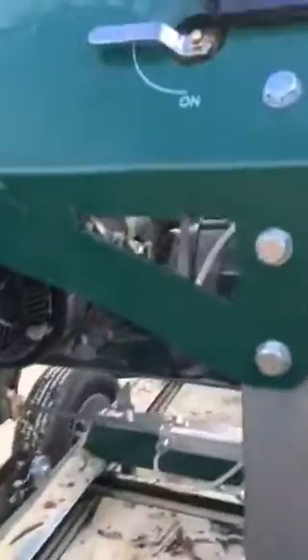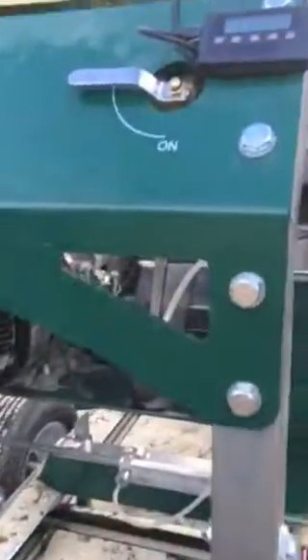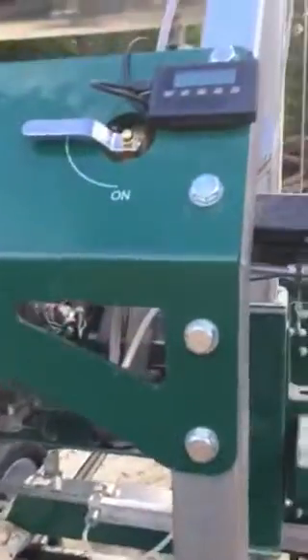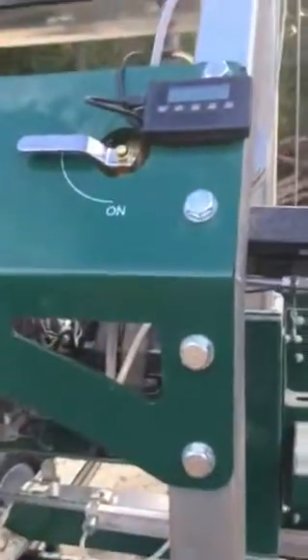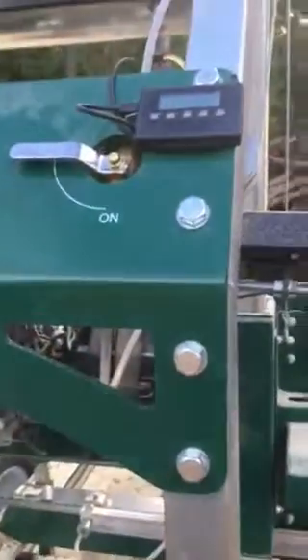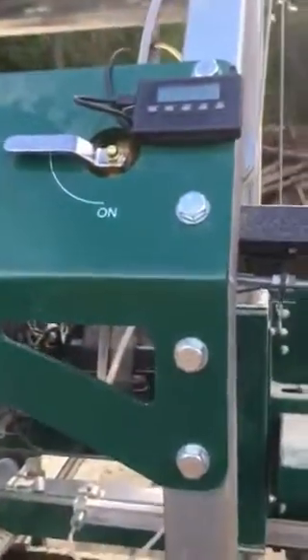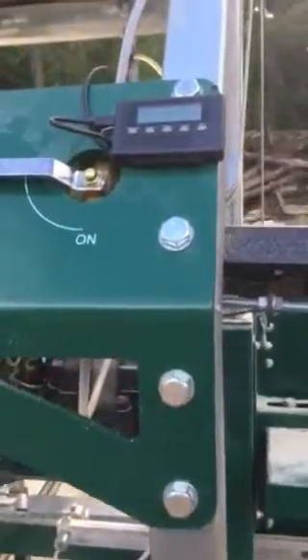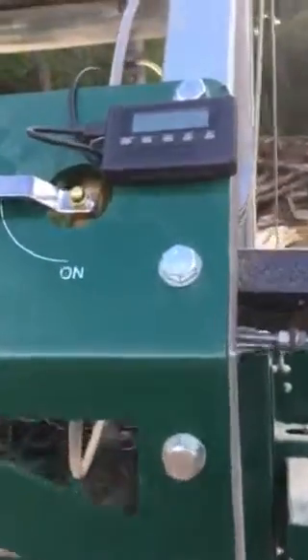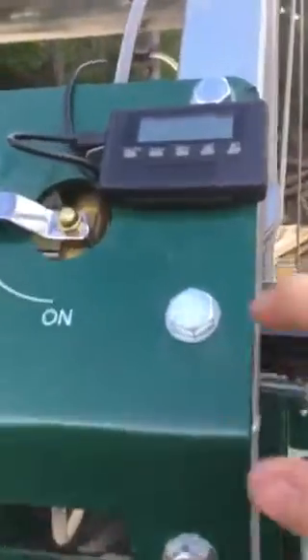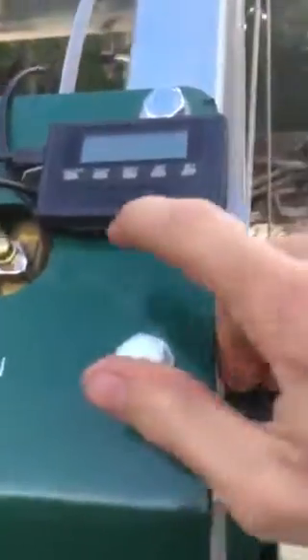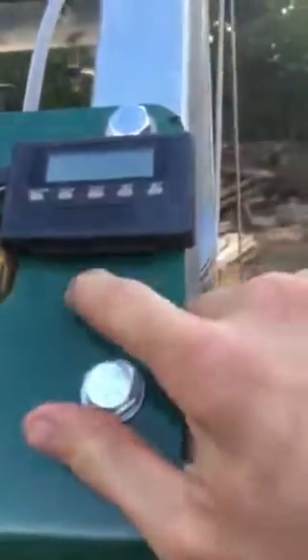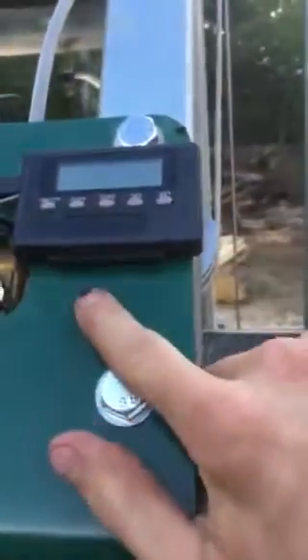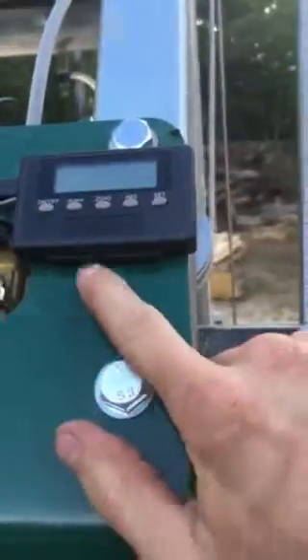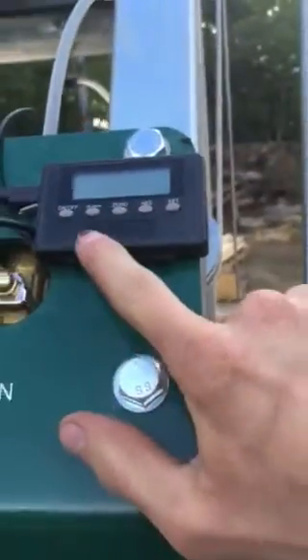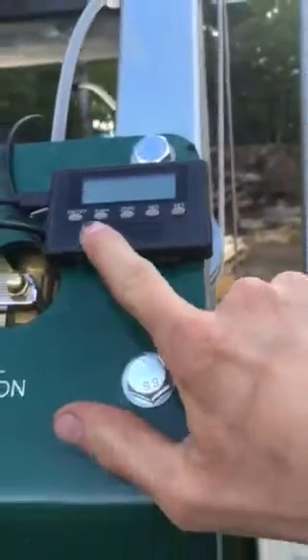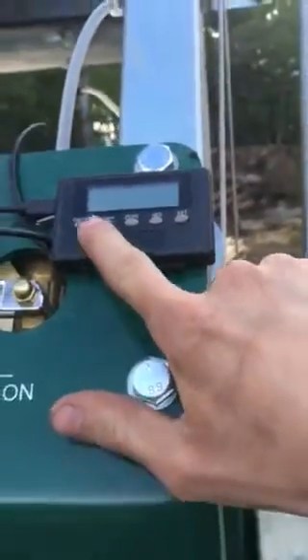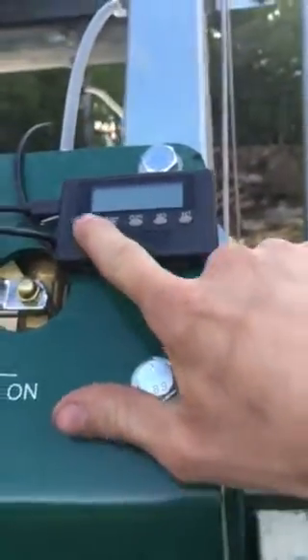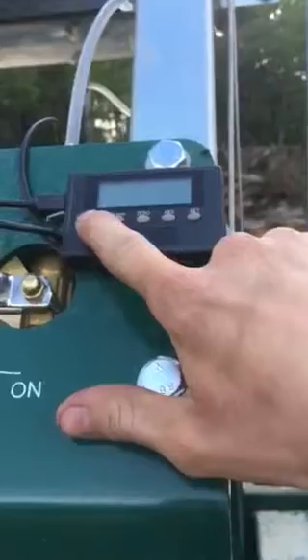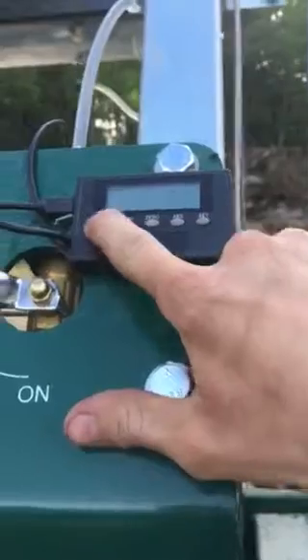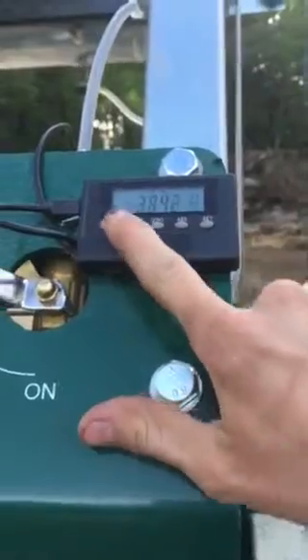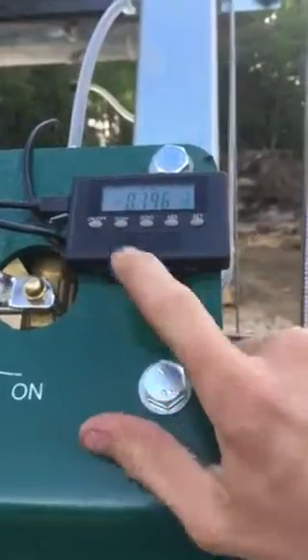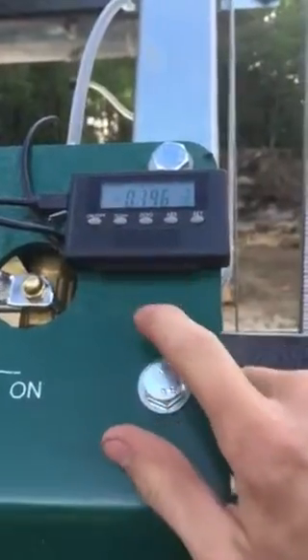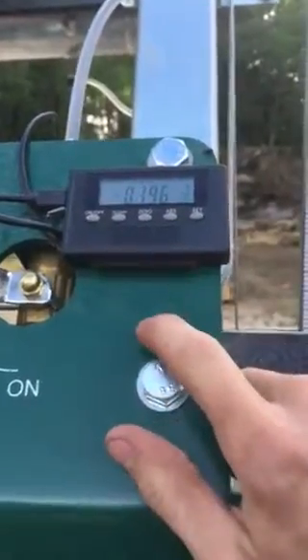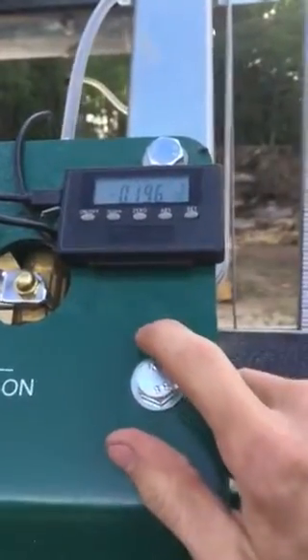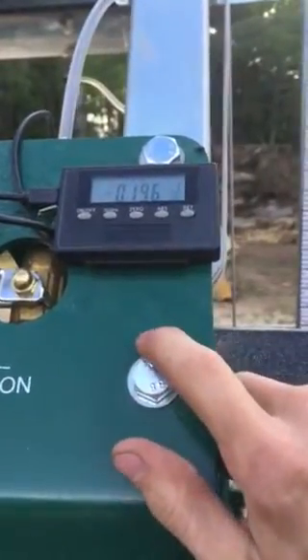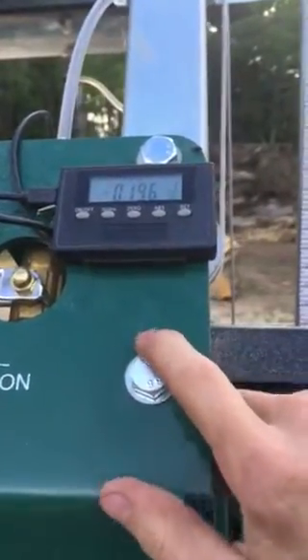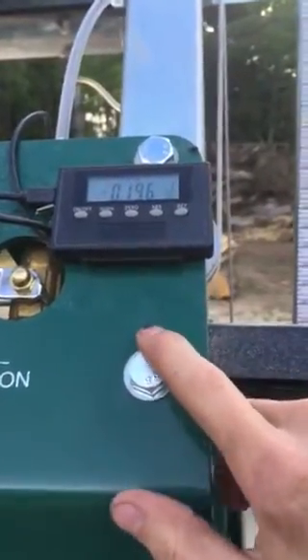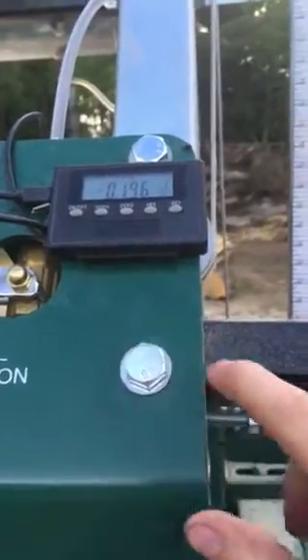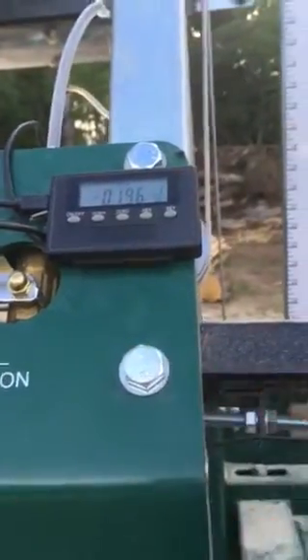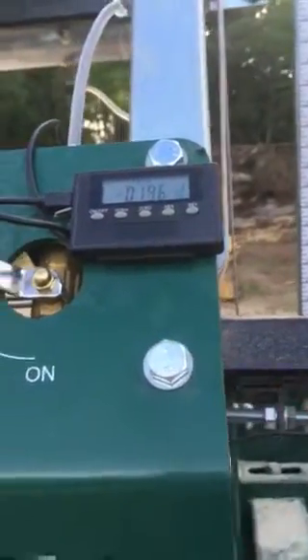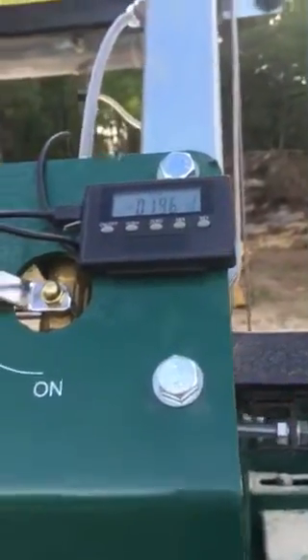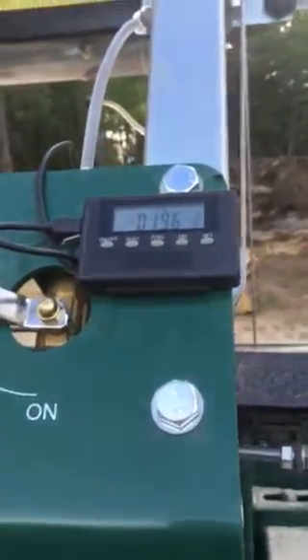A real quick video to show you guys what a DRO is. It's a digital readout, and I don't know if DRO is the right way to say it or not.